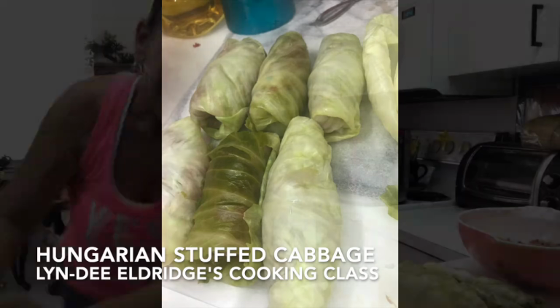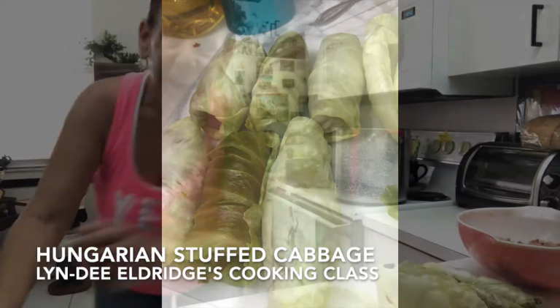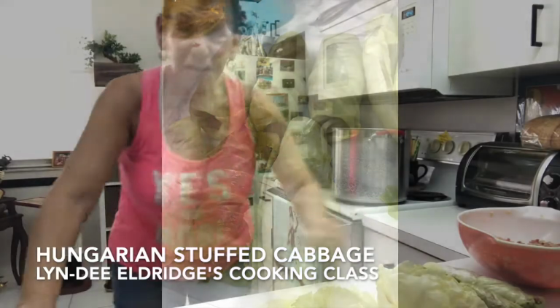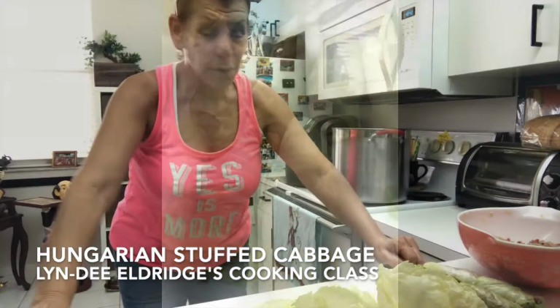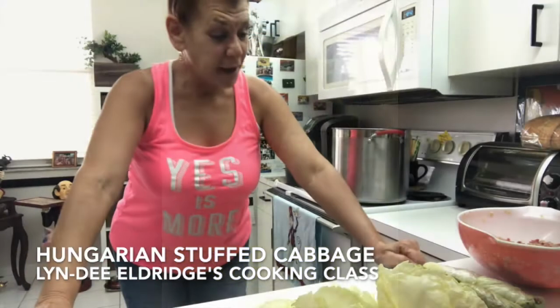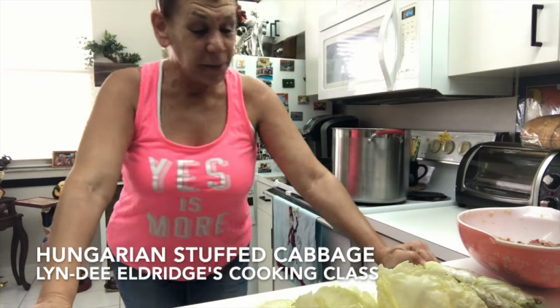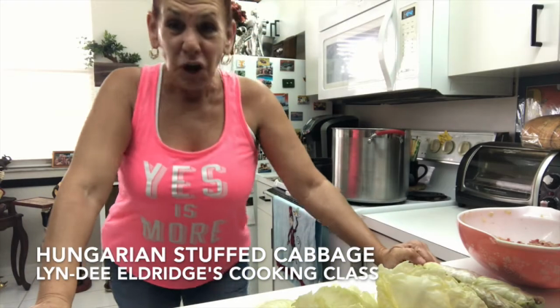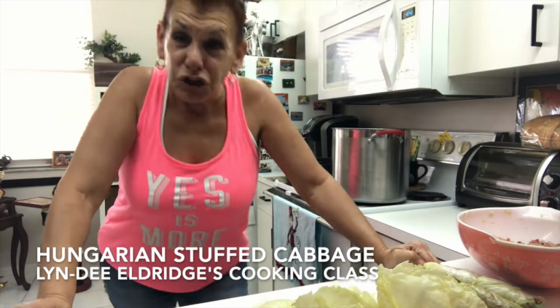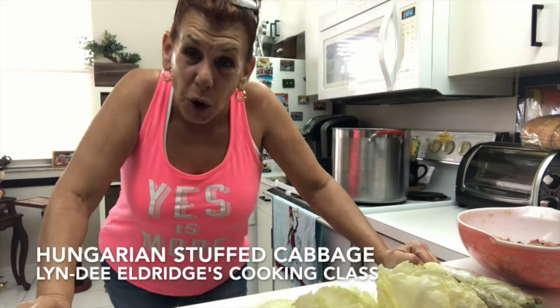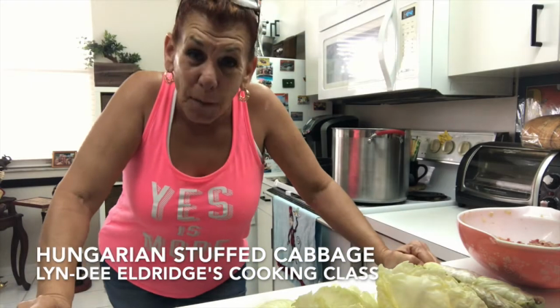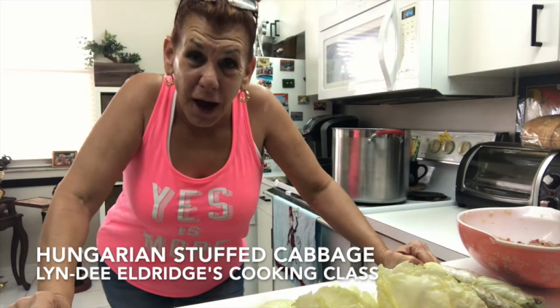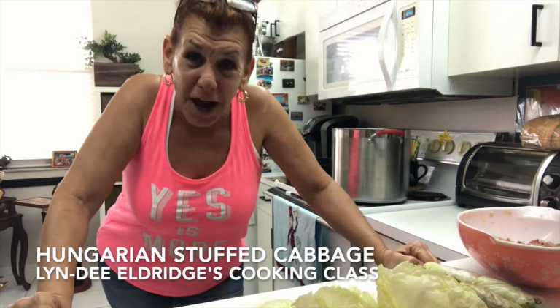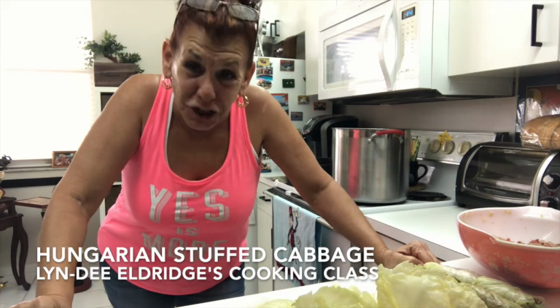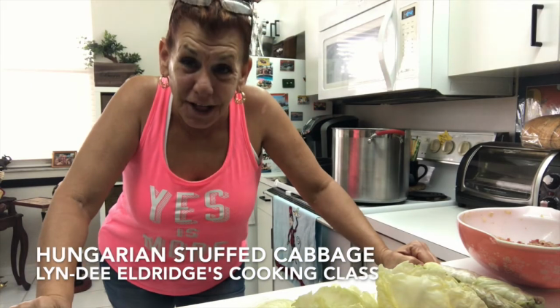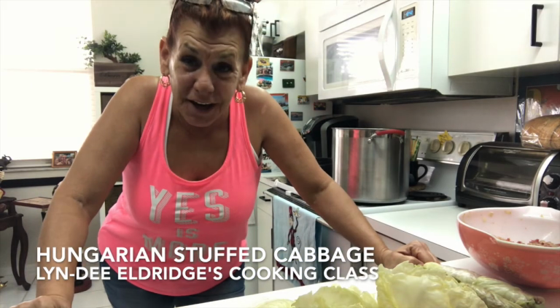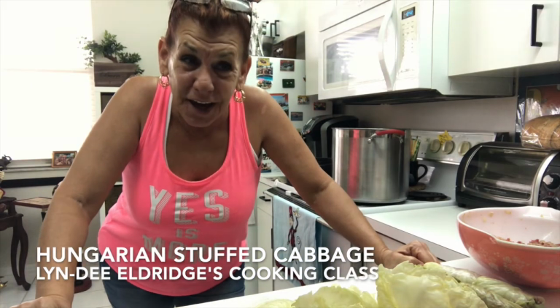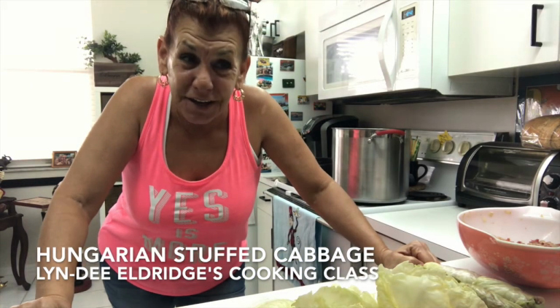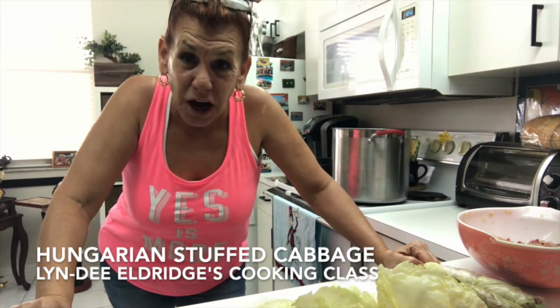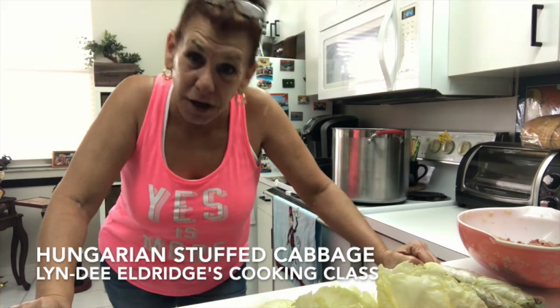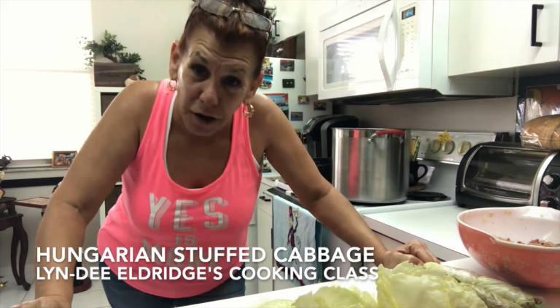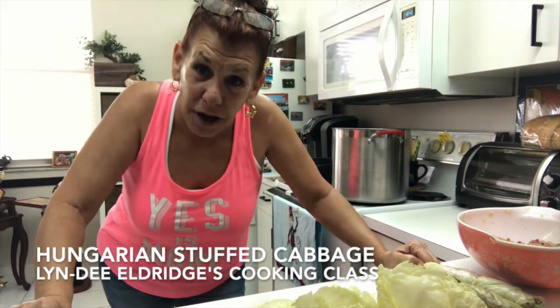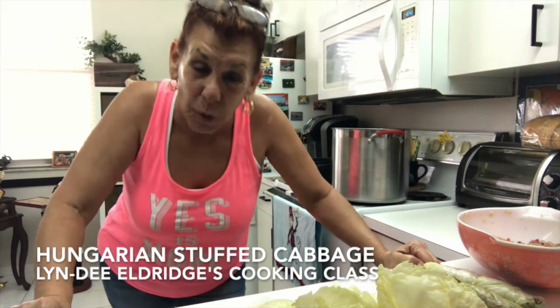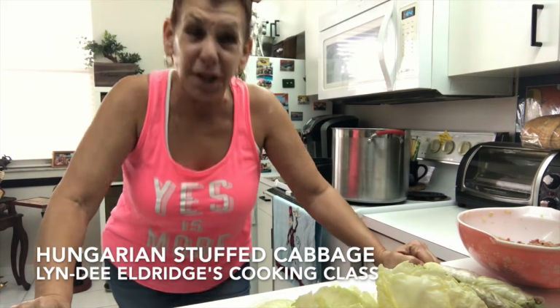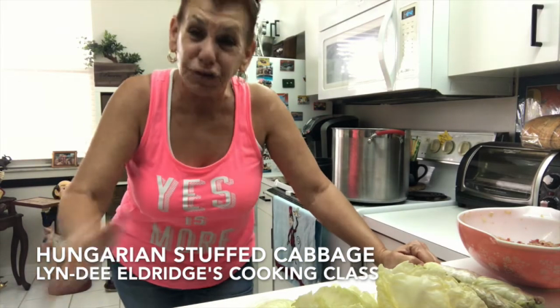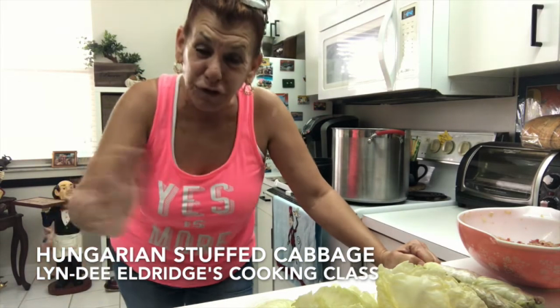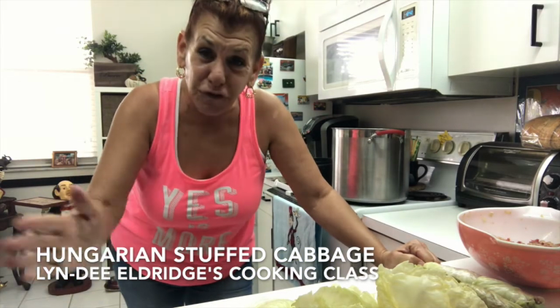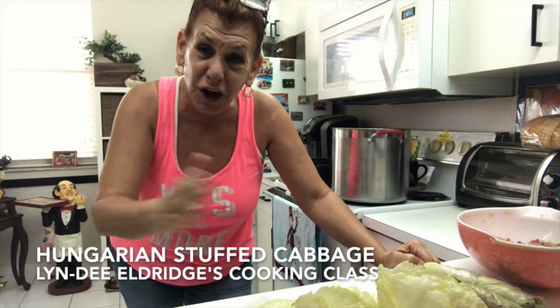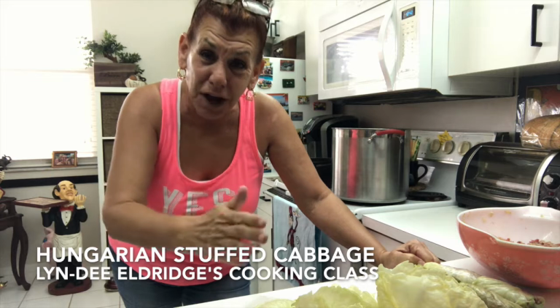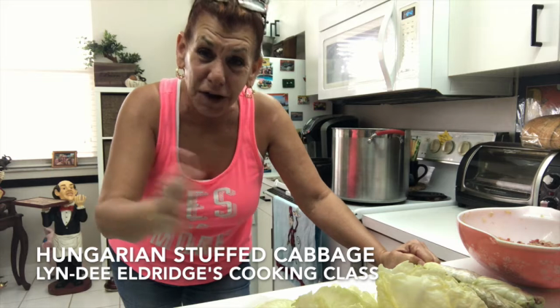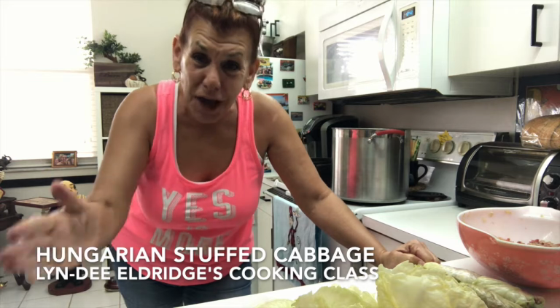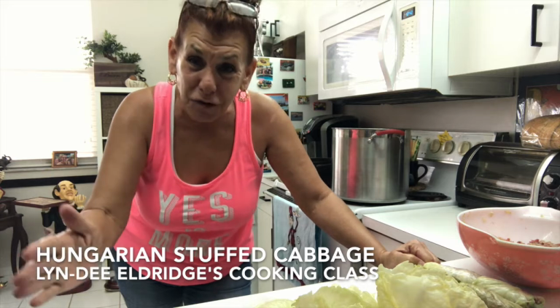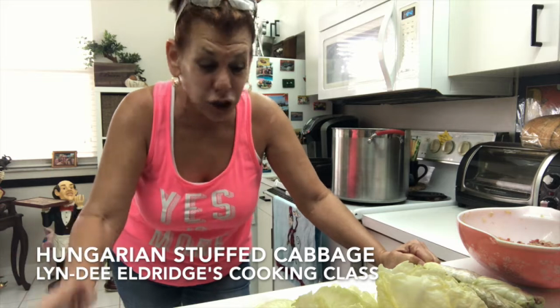Hey there everybody! My nationality is Hungarian — well, it's 50-50: Hungarian and Russian.